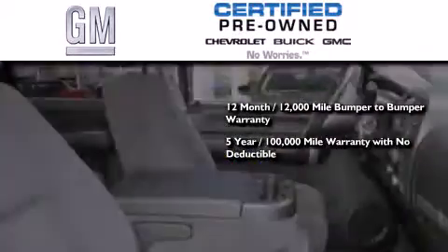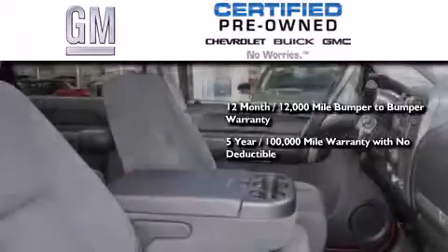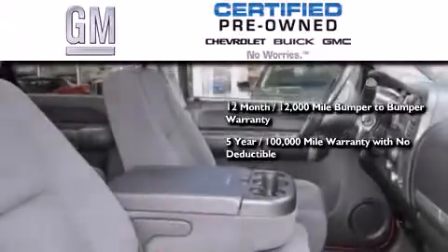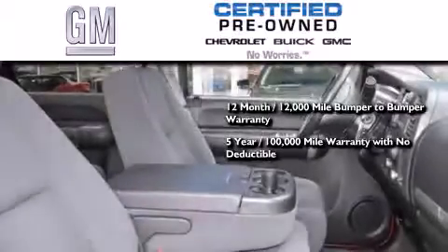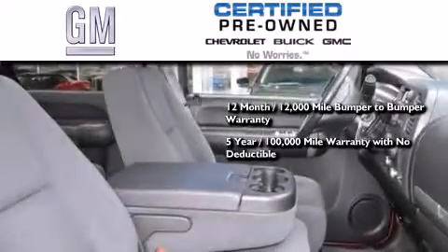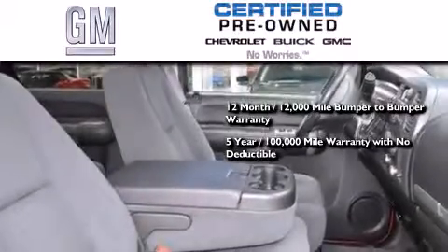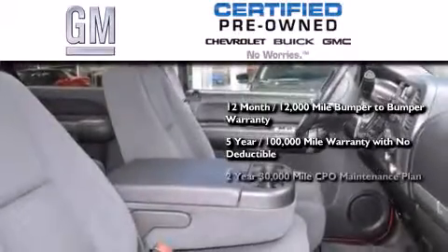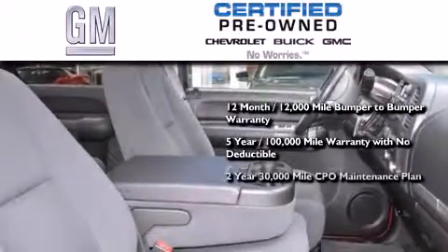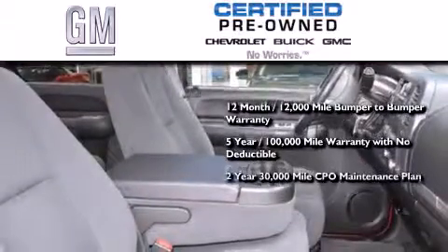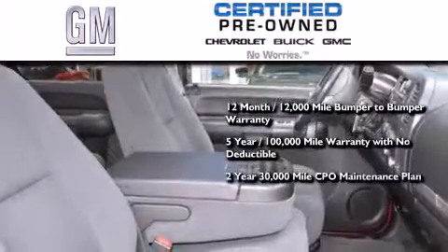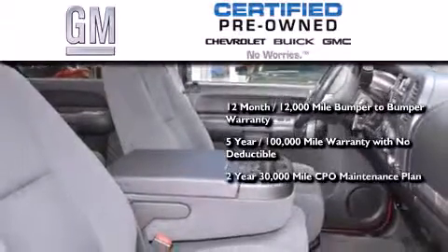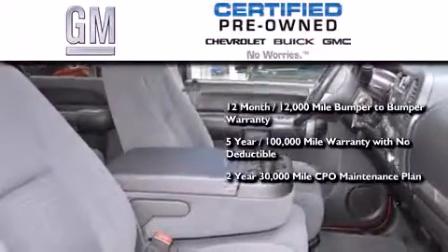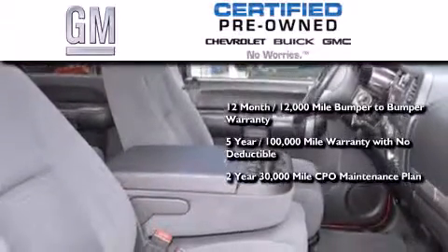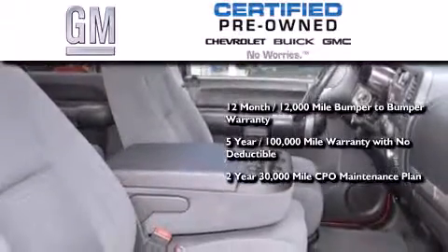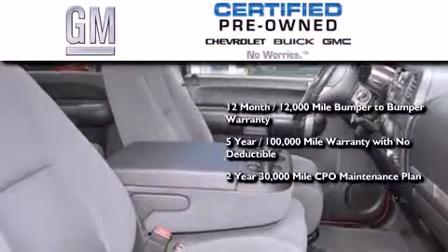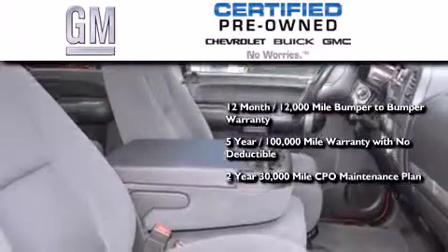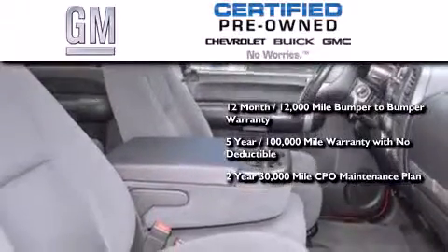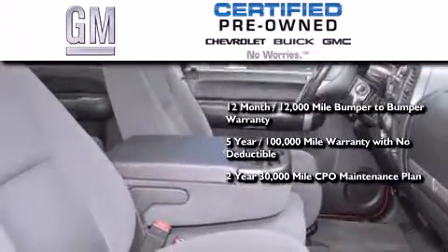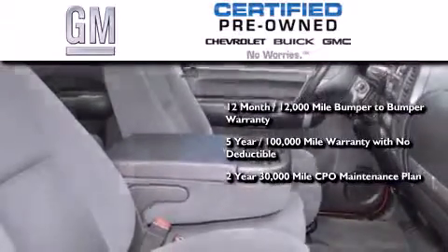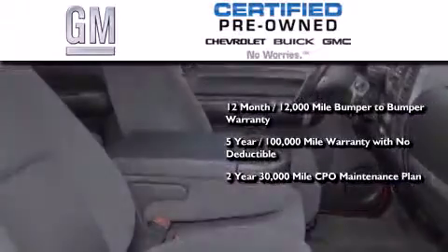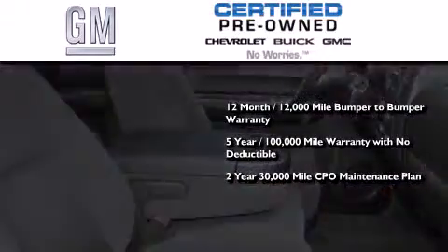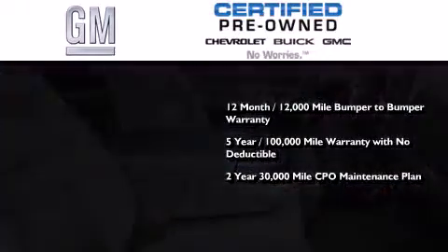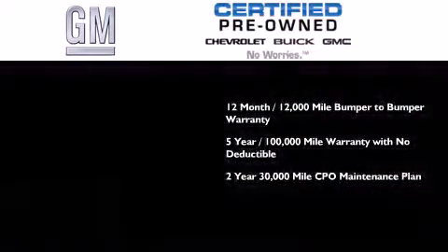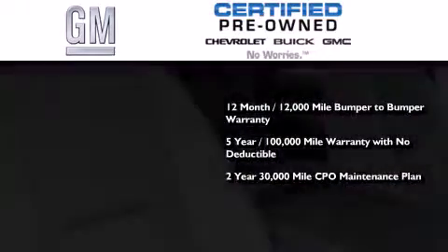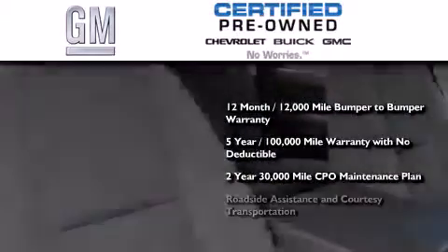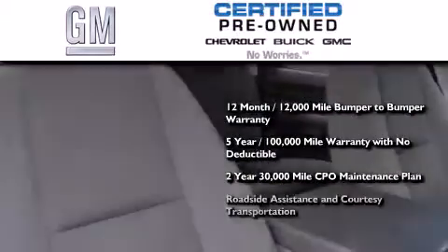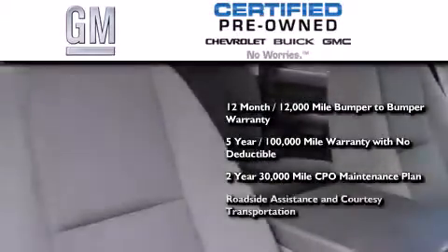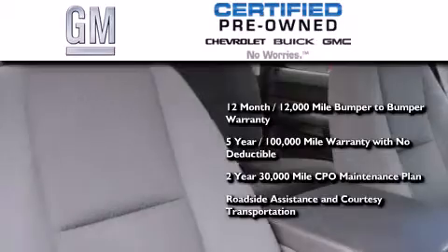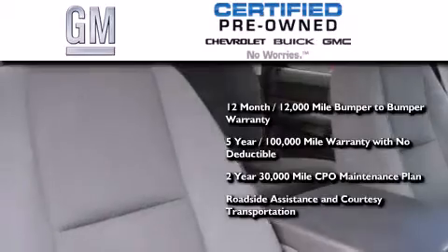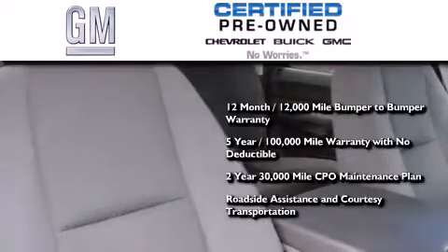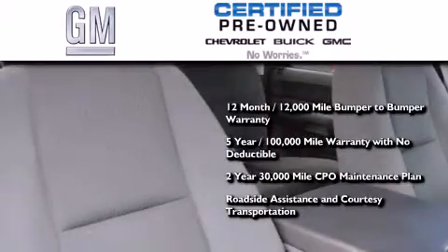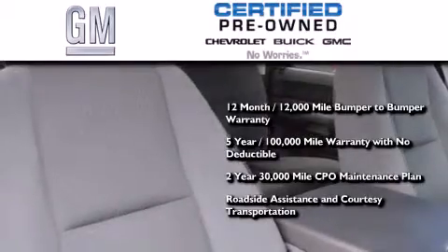A strict factory-set 117-point inspection, plus roadside assistance and courtesy transportation.